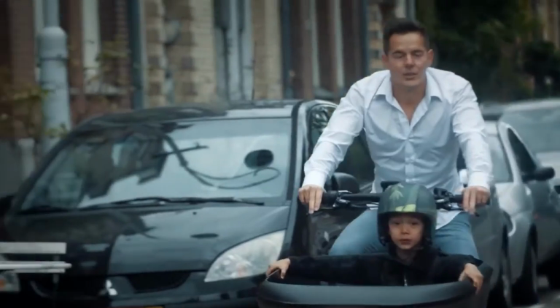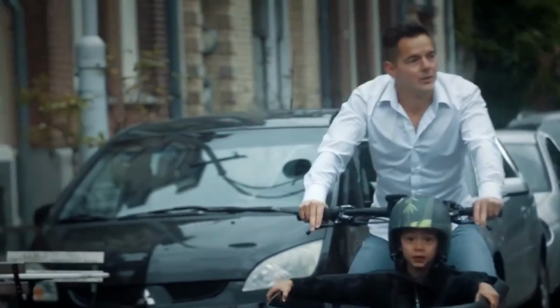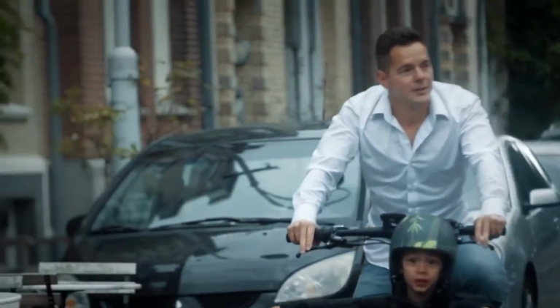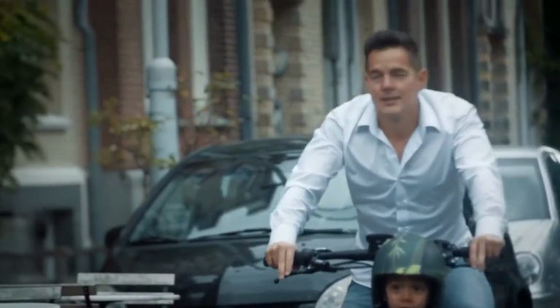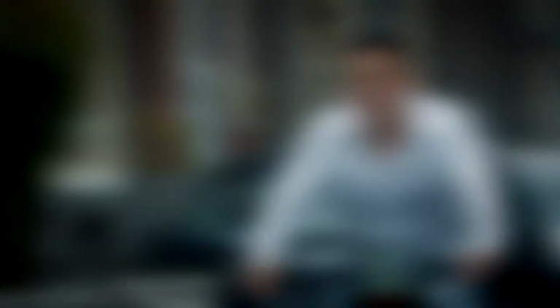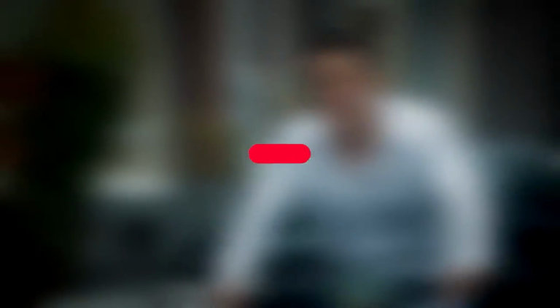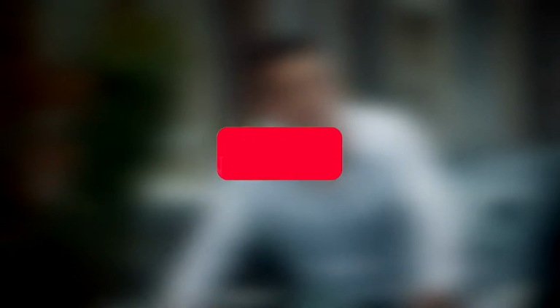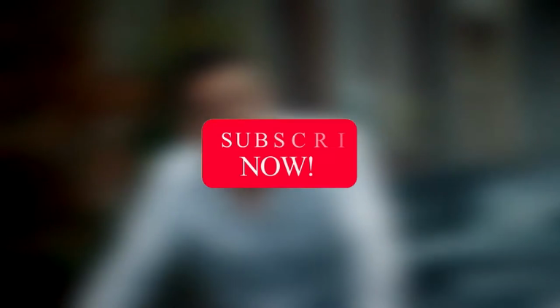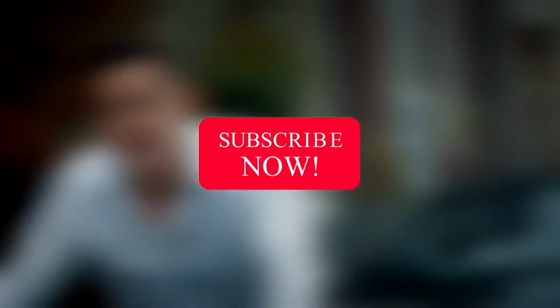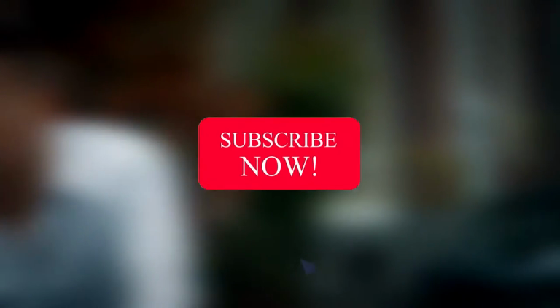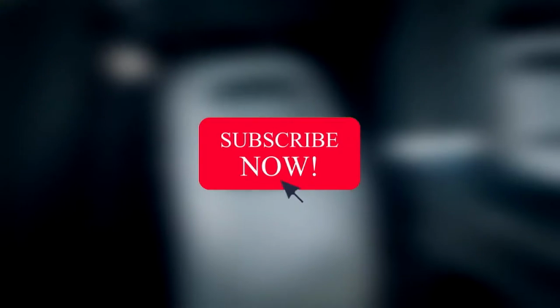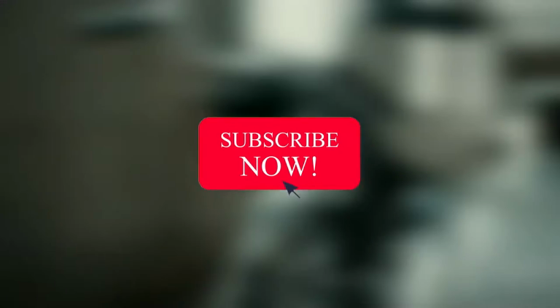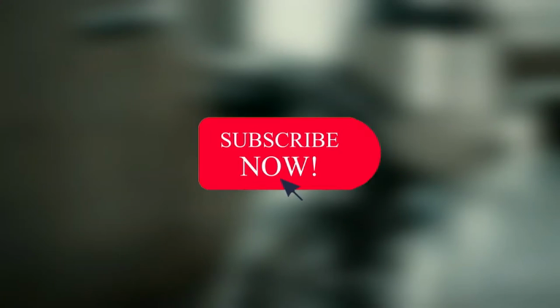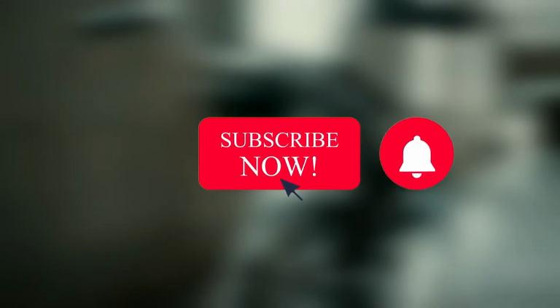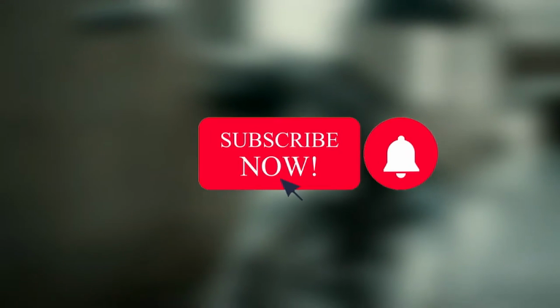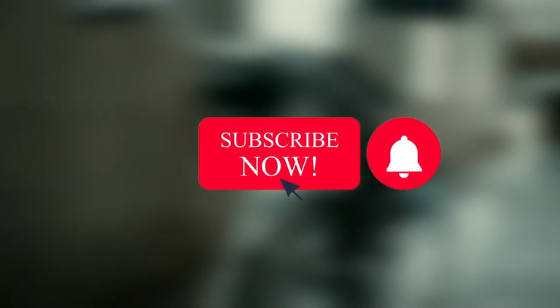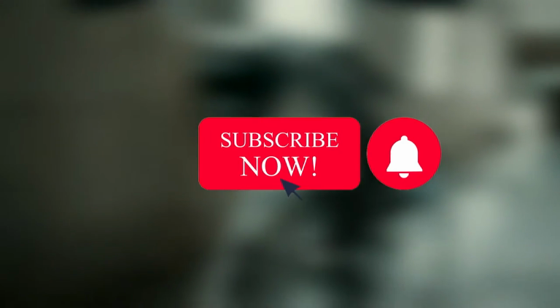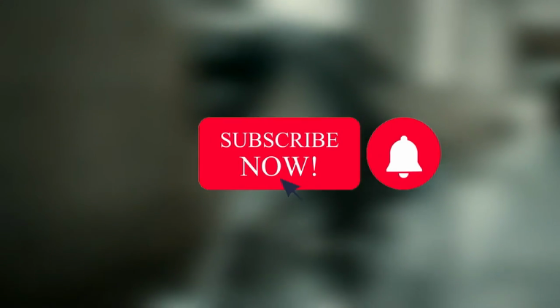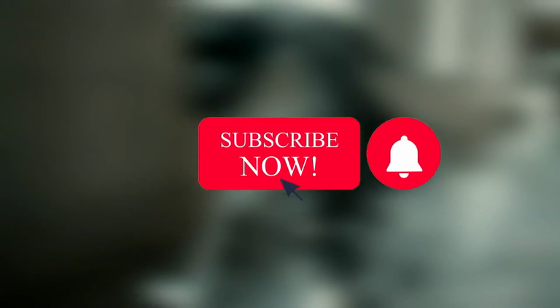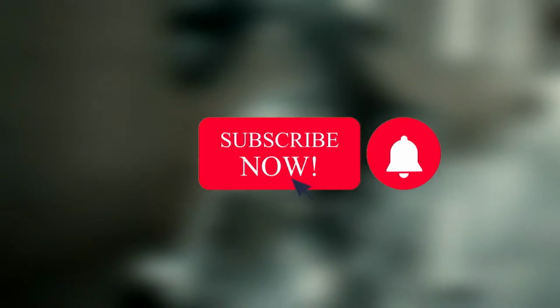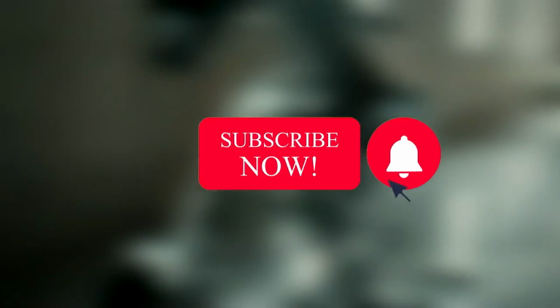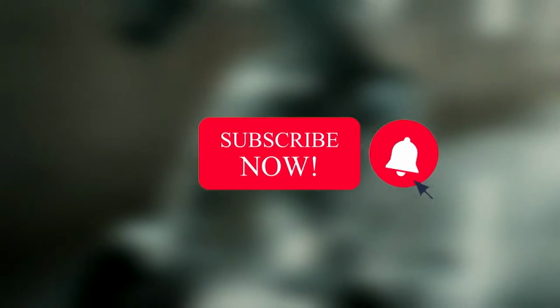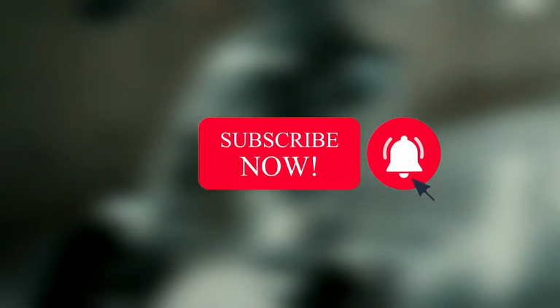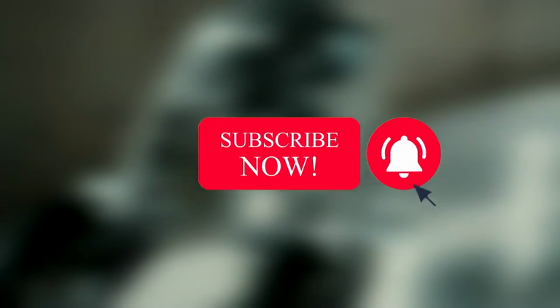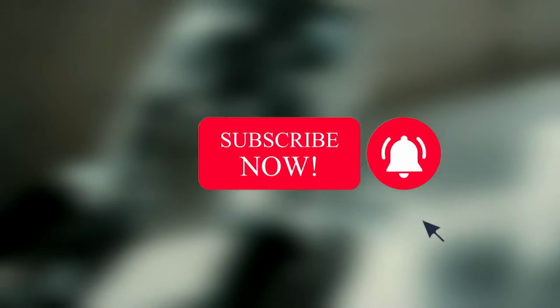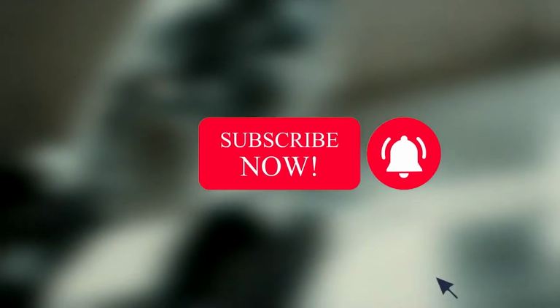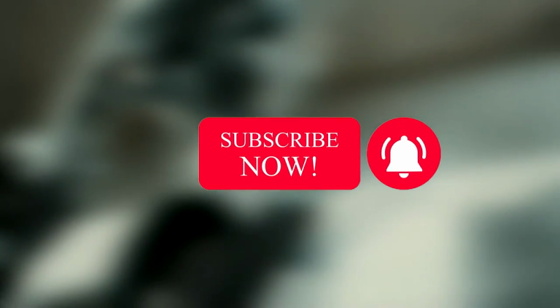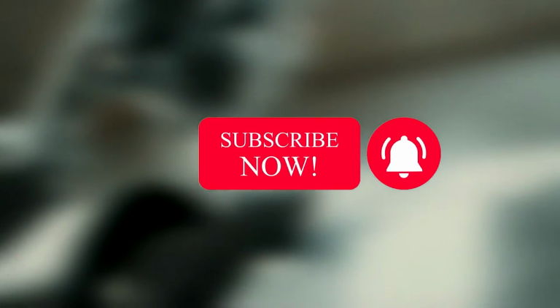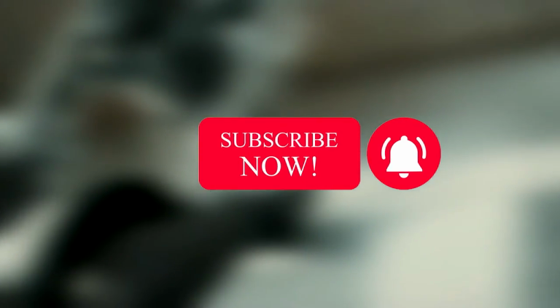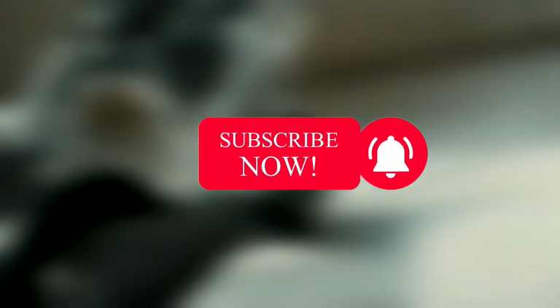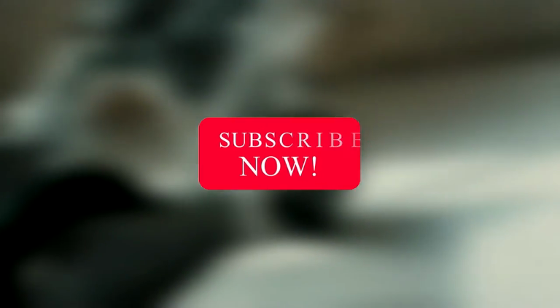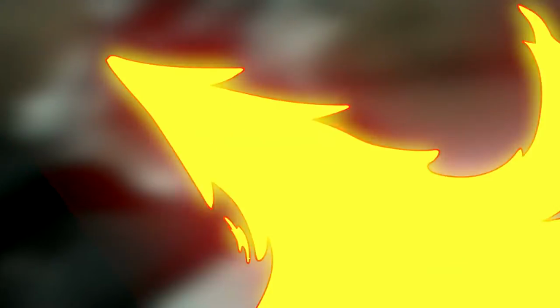Keep up with me till the end, comment right below this video, subscribe if you still haven't, and turn on the post notification for more videos.